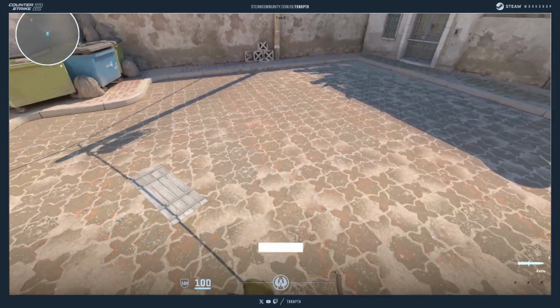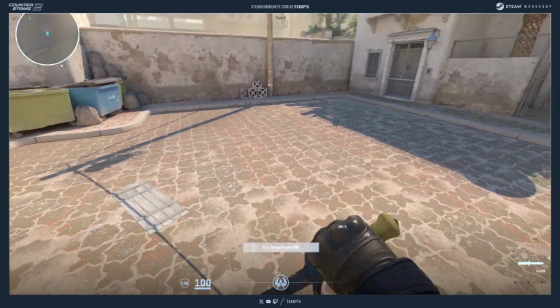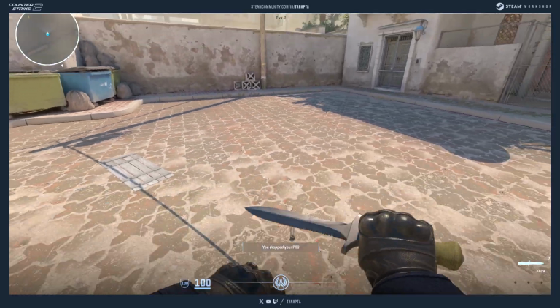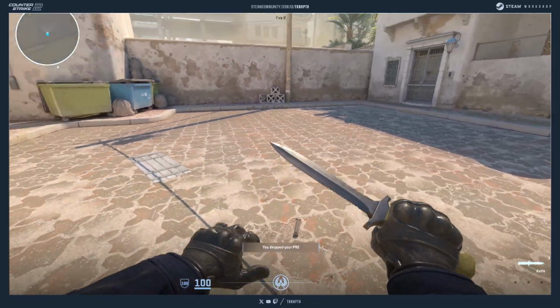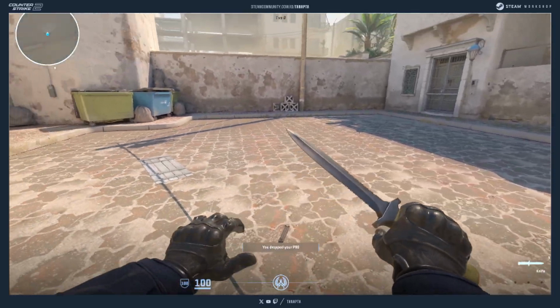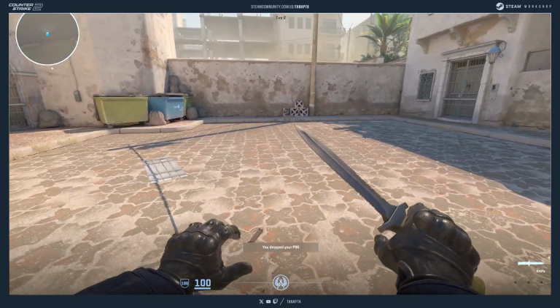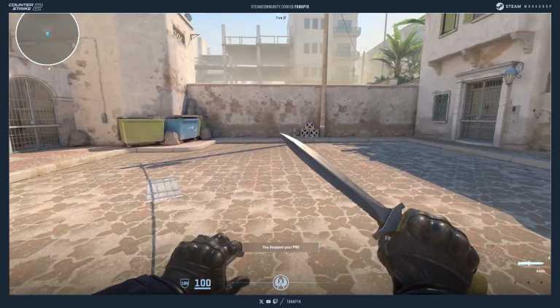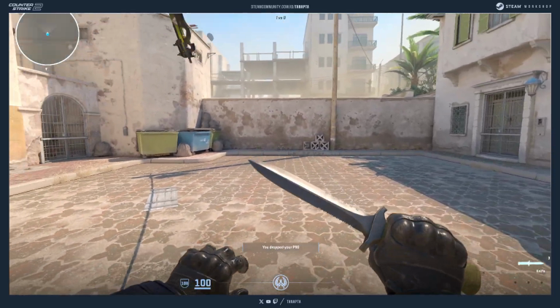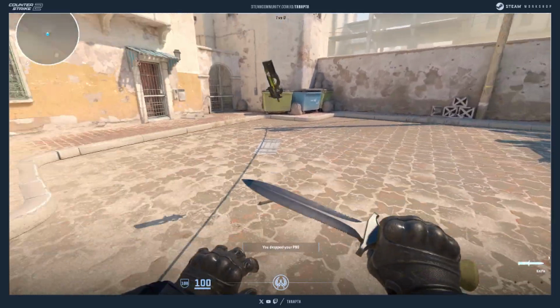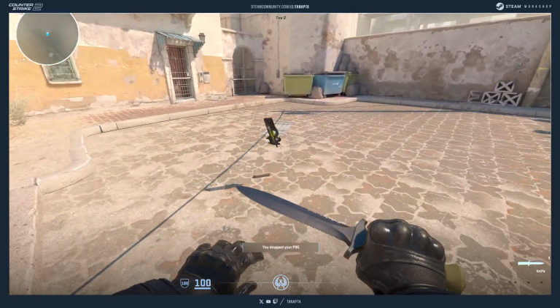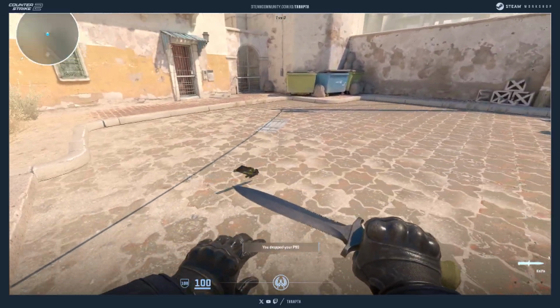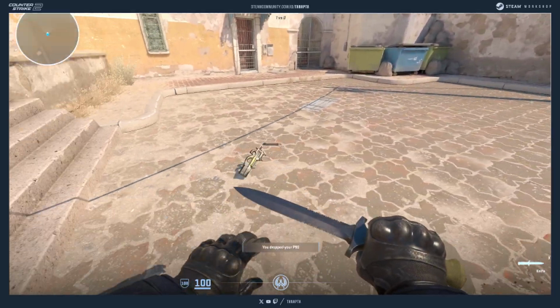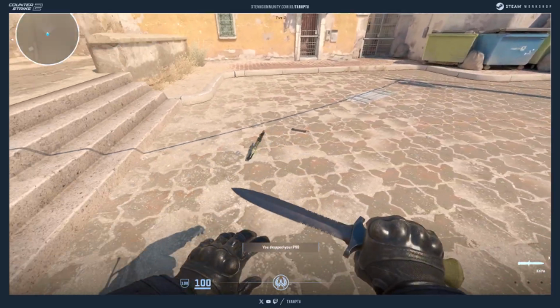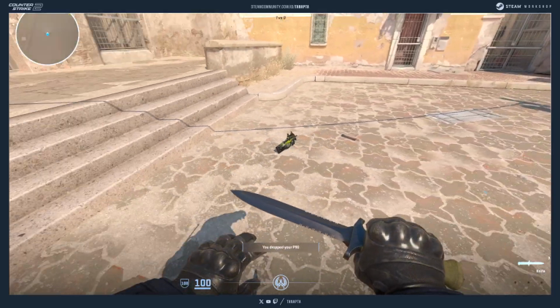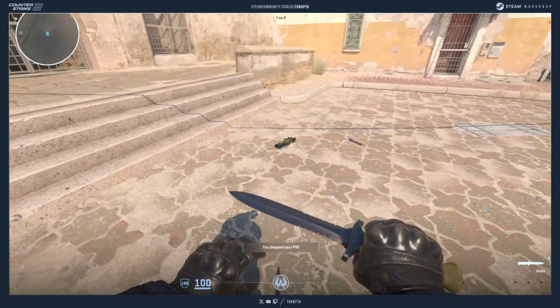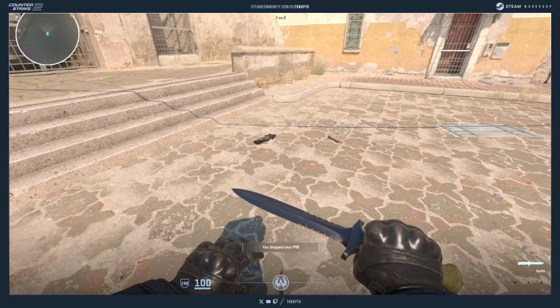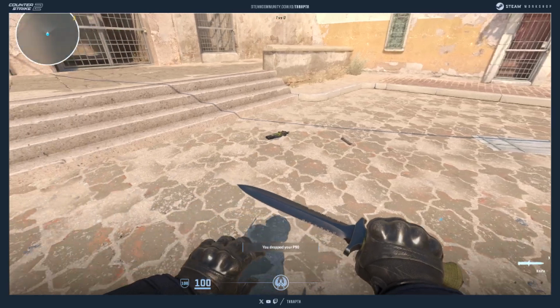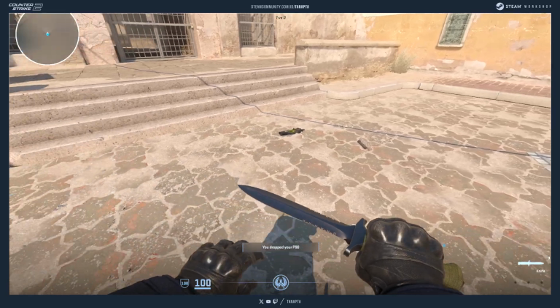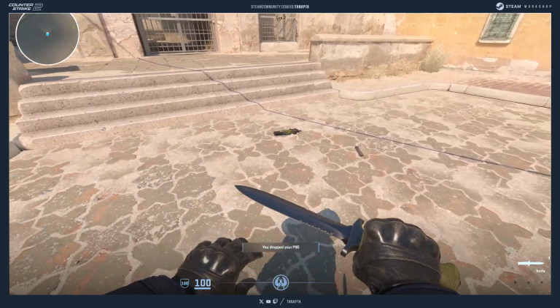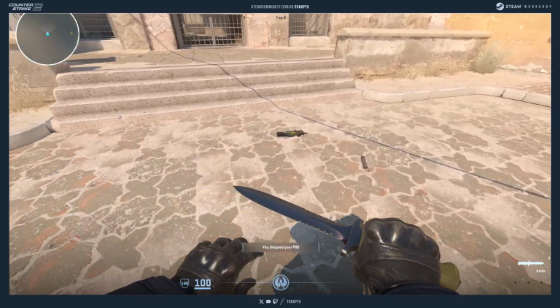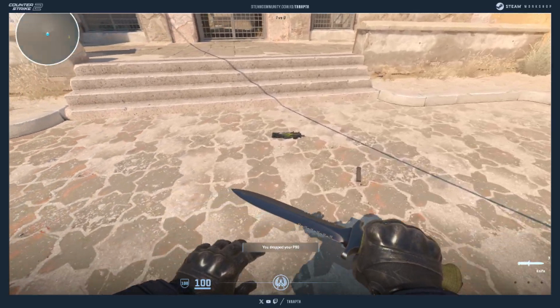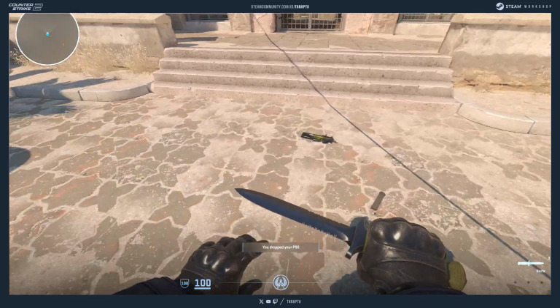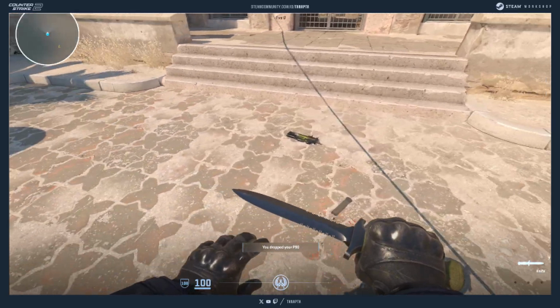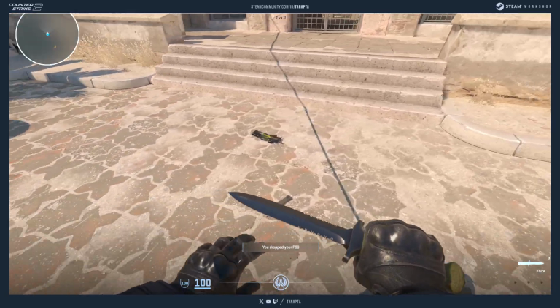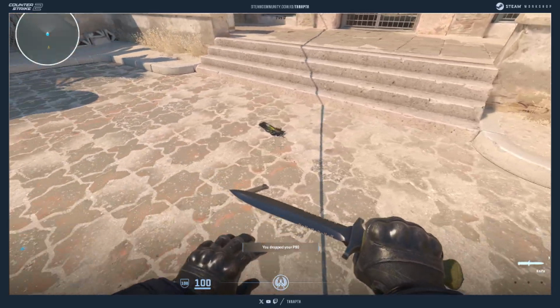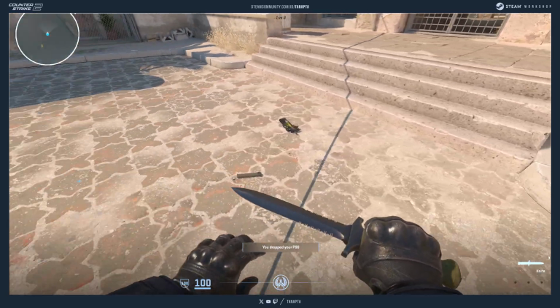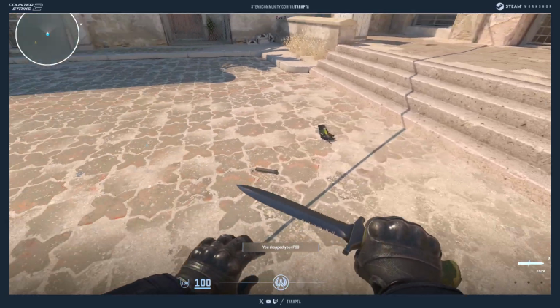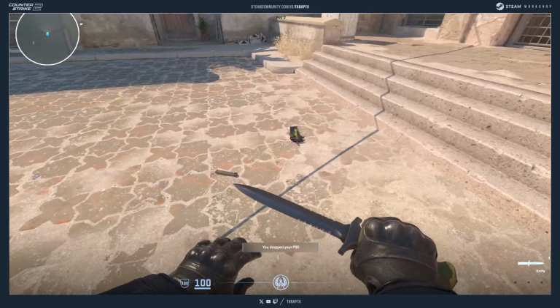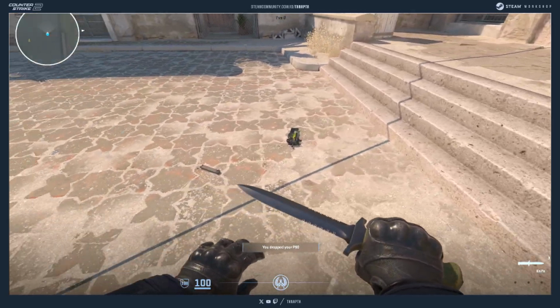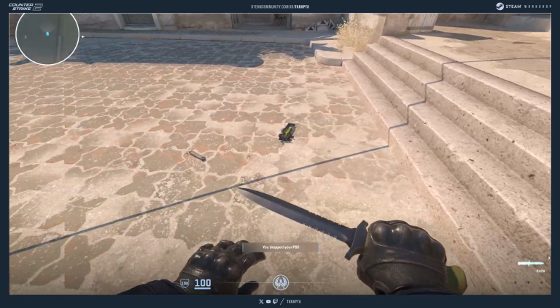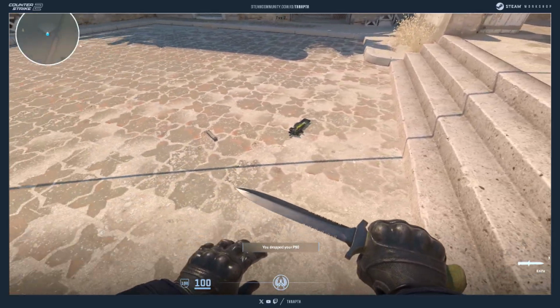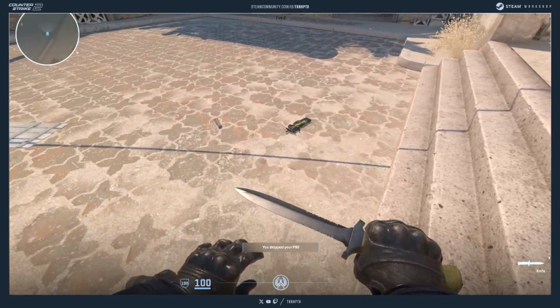This is how the skin looks in-game when dropped on the ground.